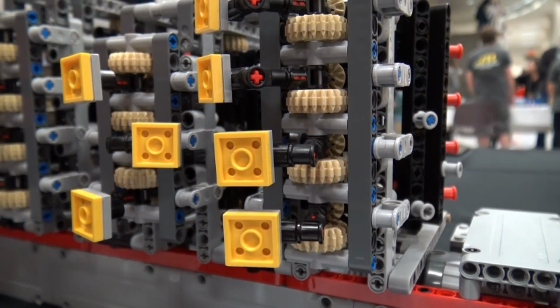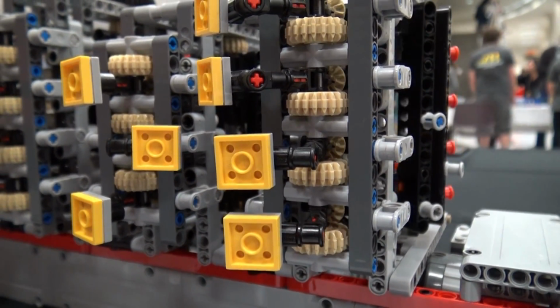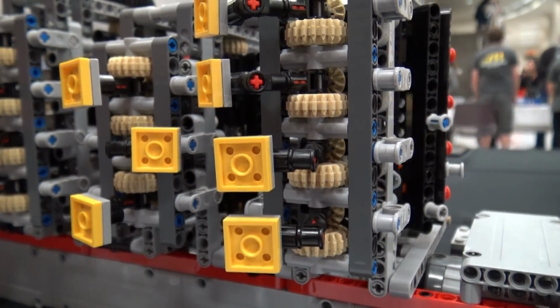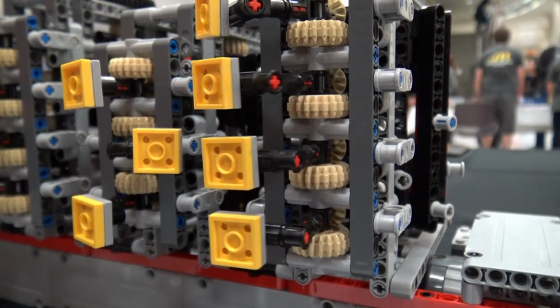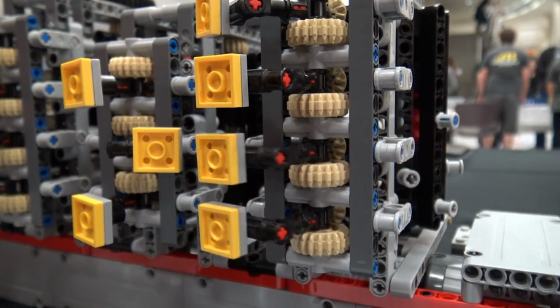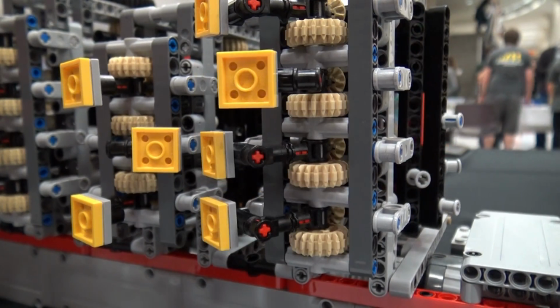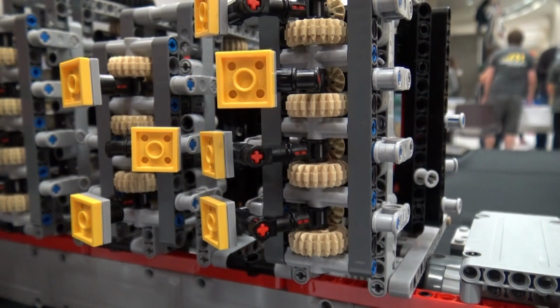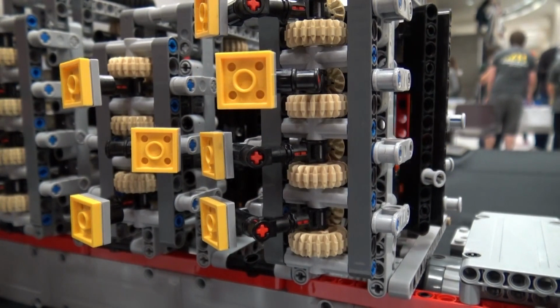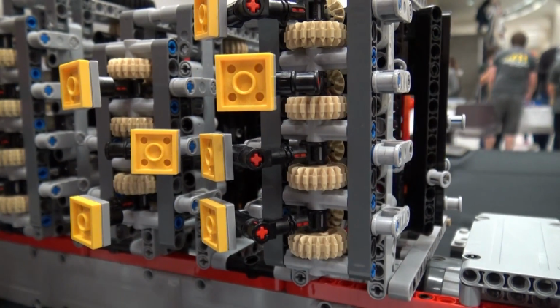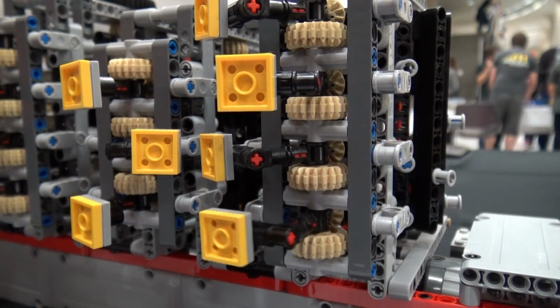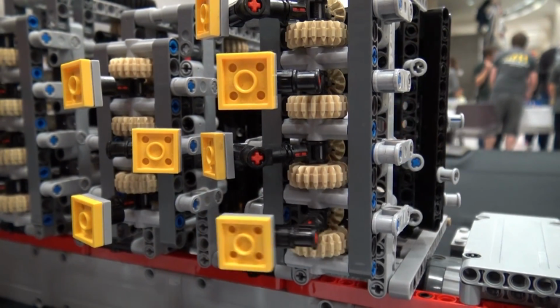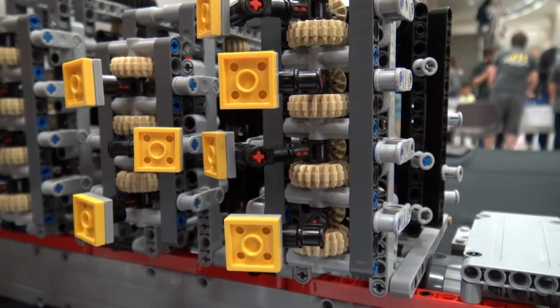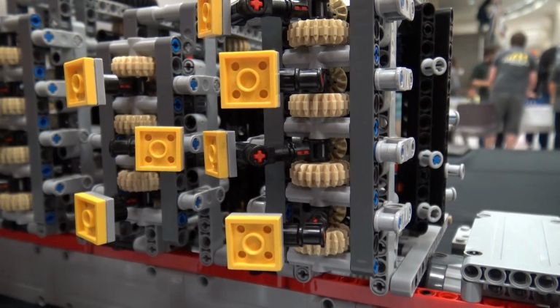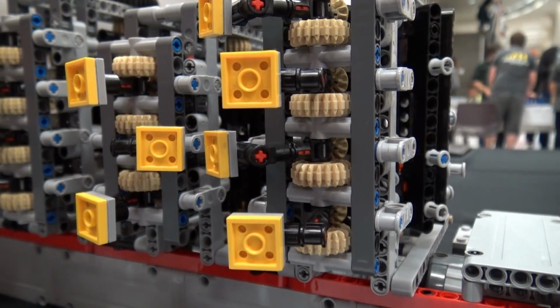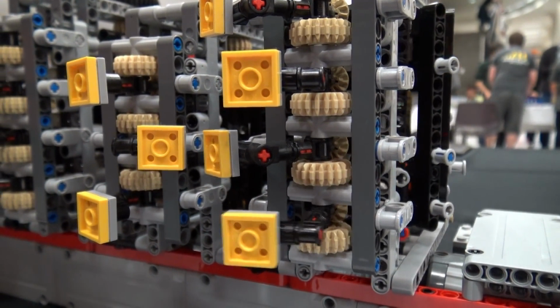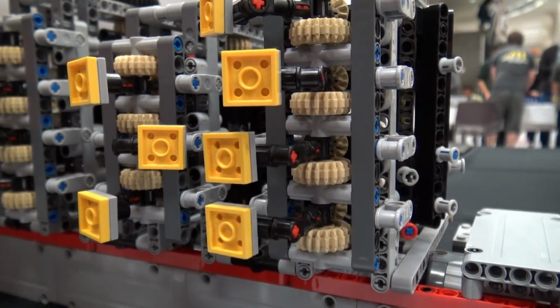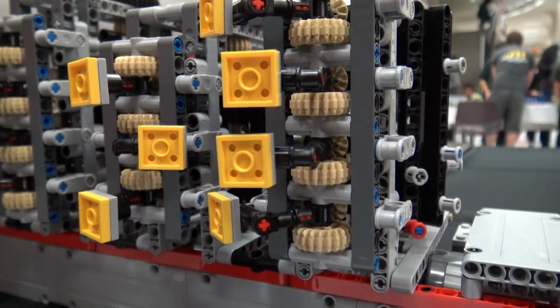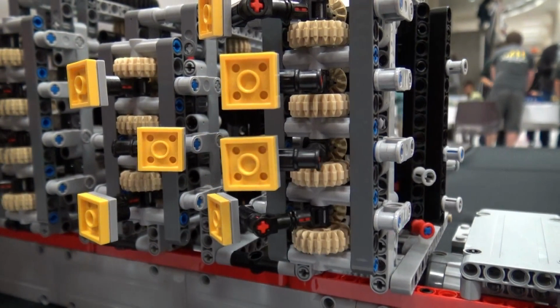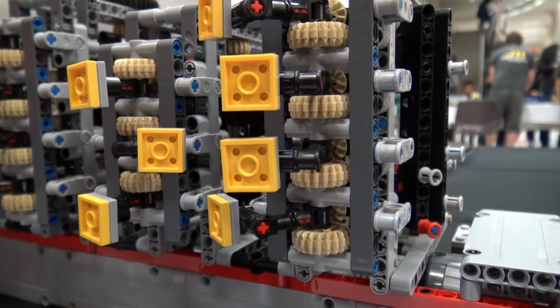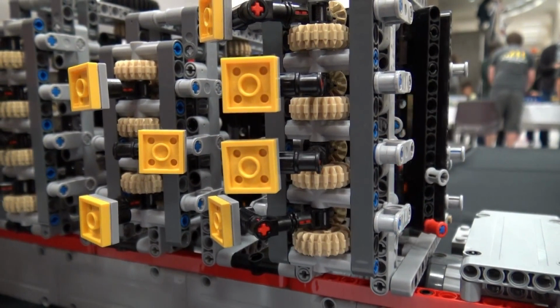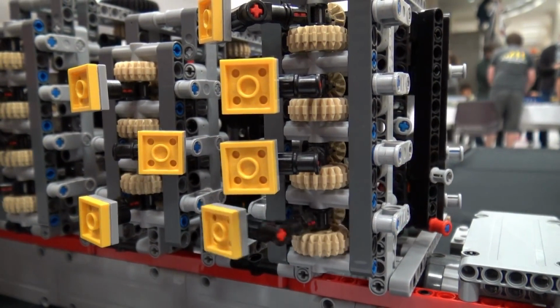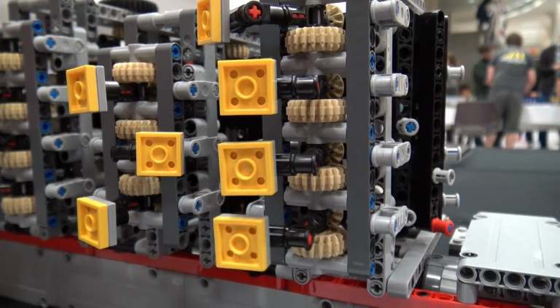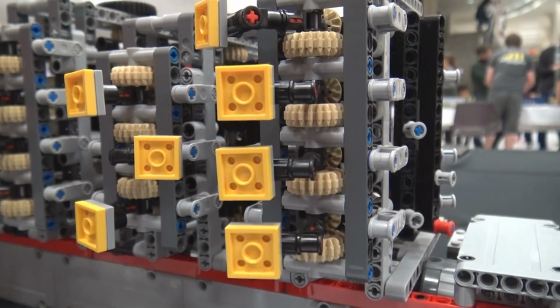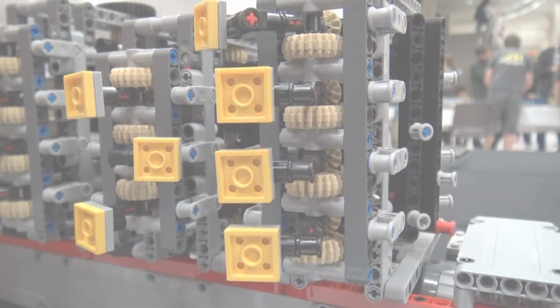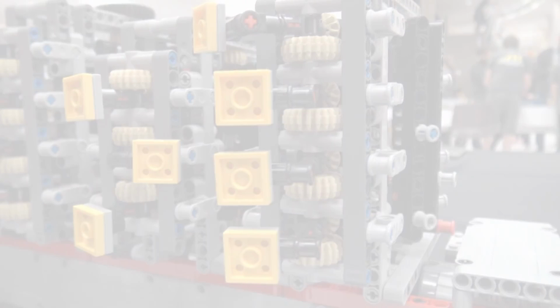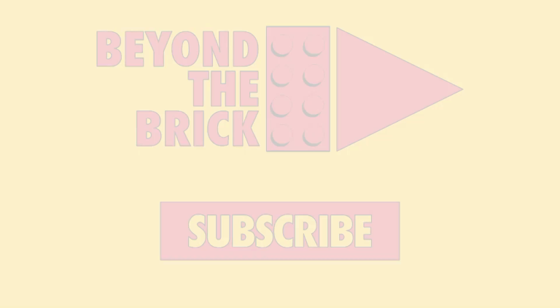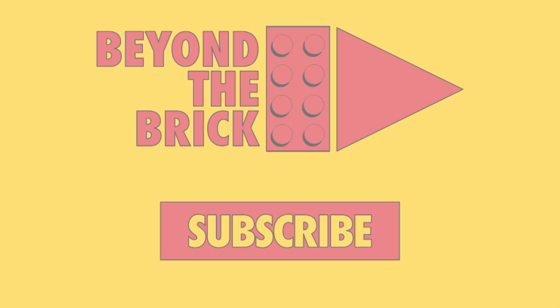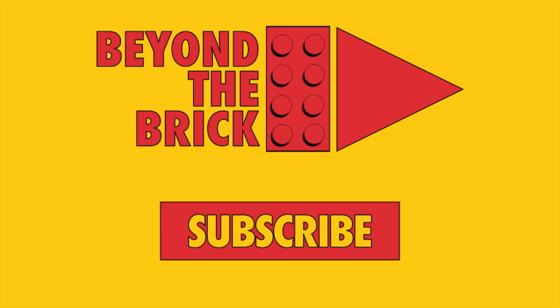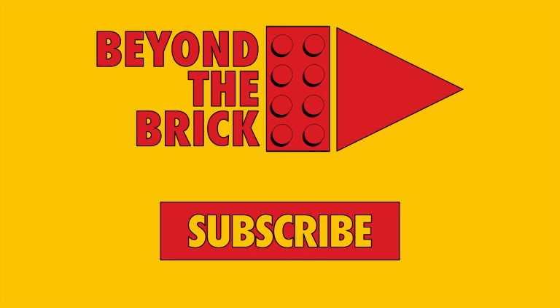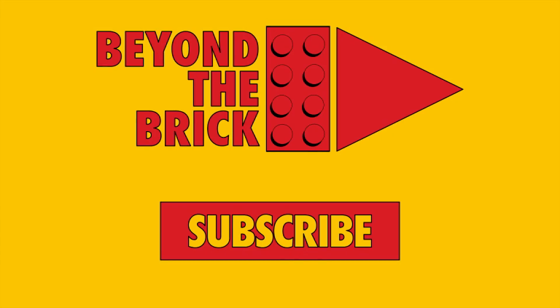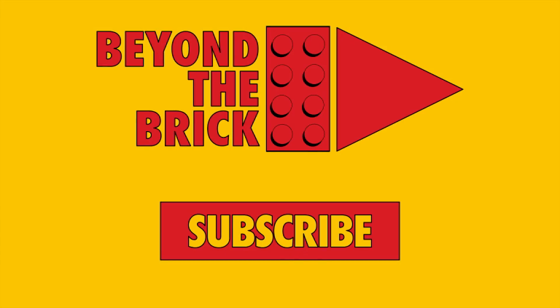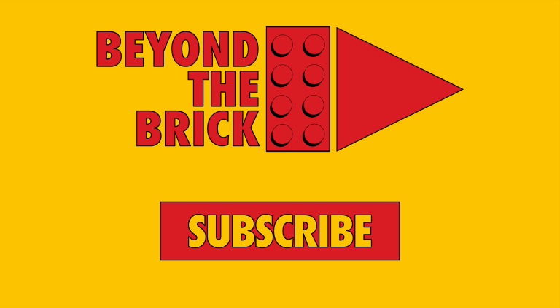Well, that's very impressive. Thanks for talking with us about it. Thank you.